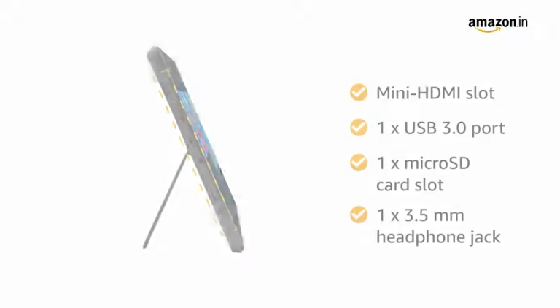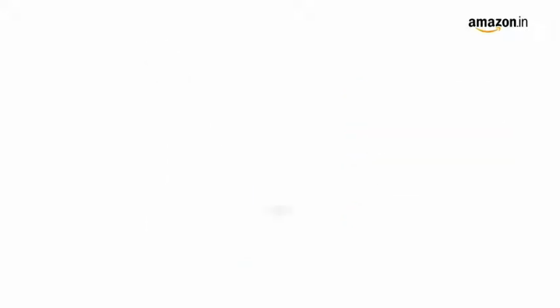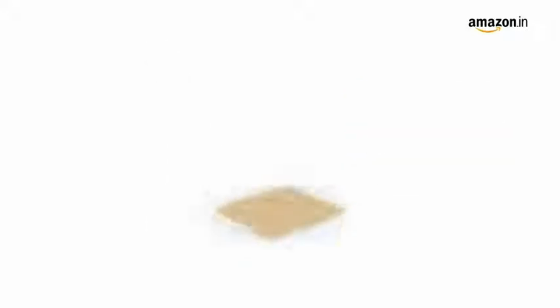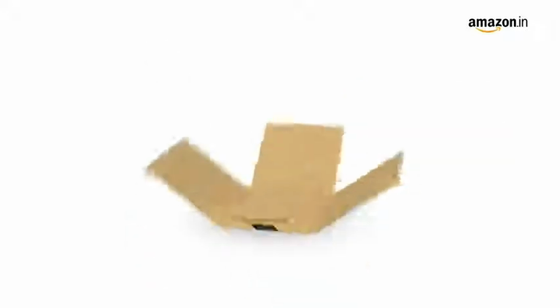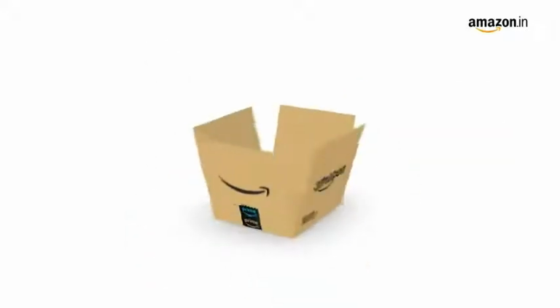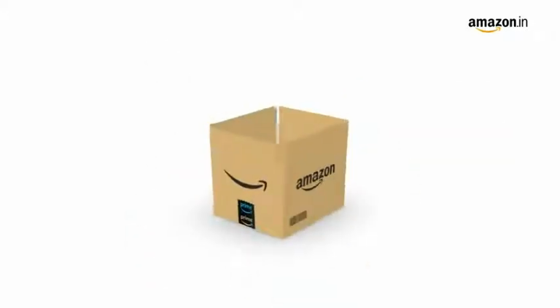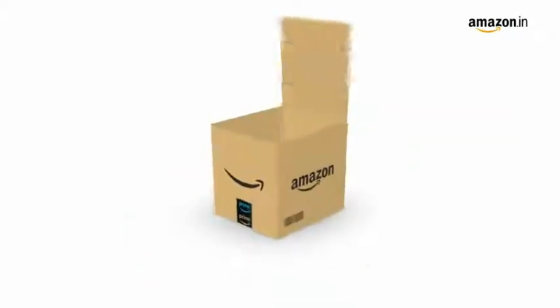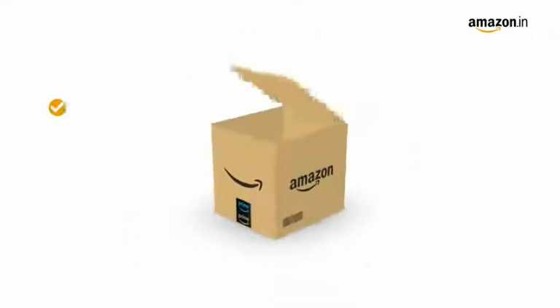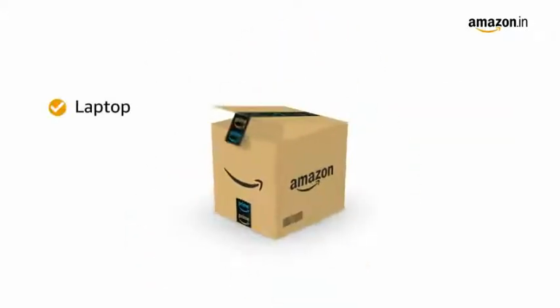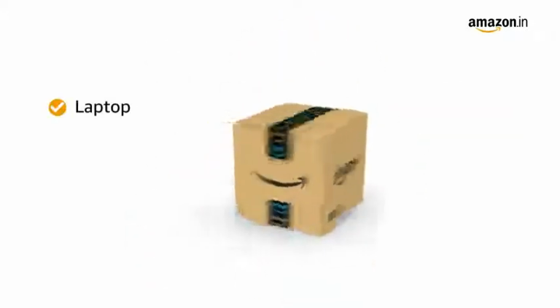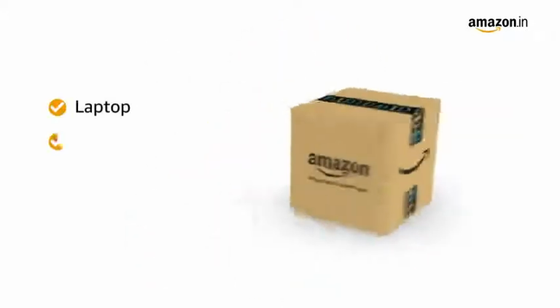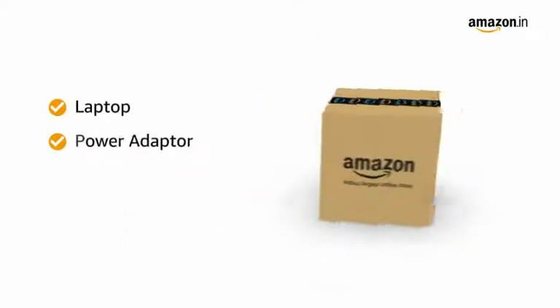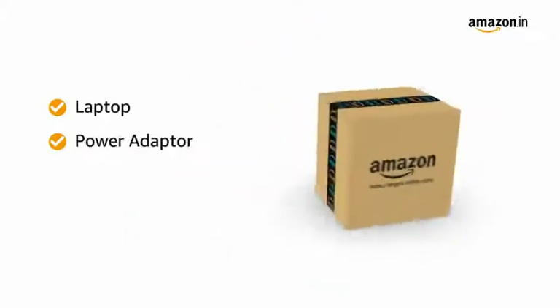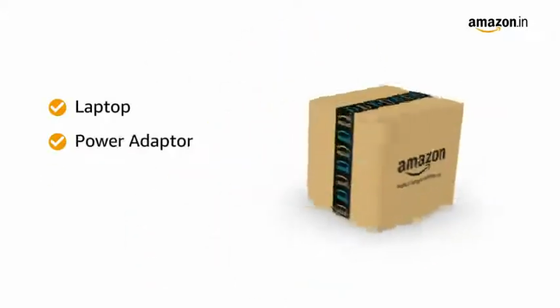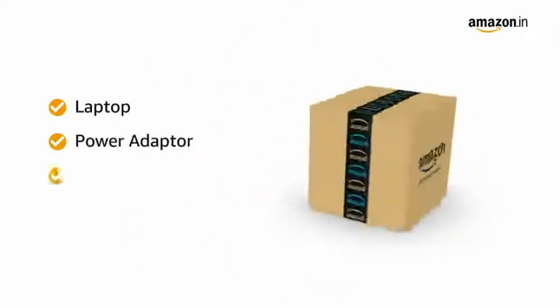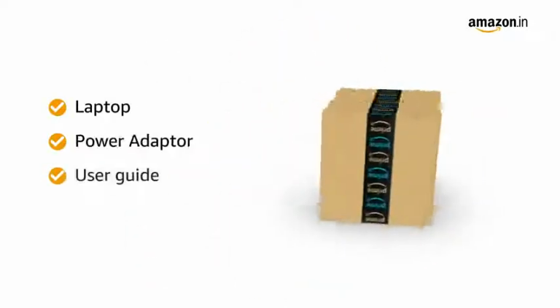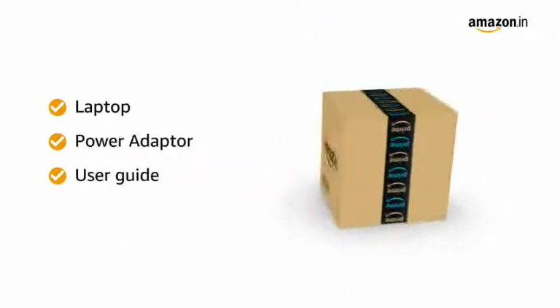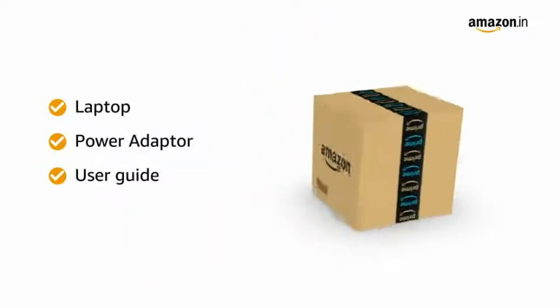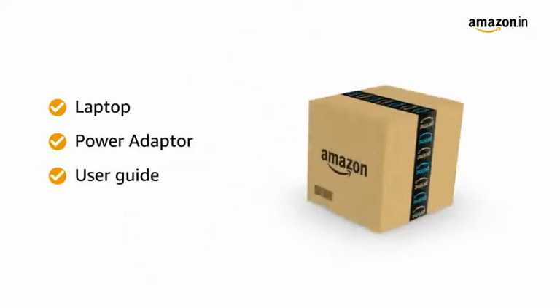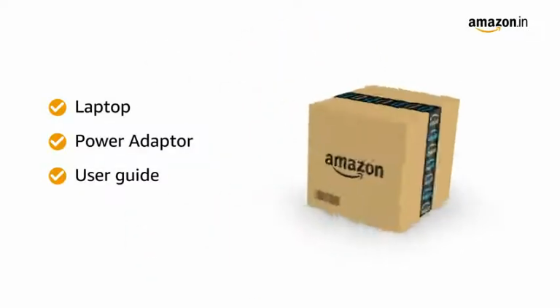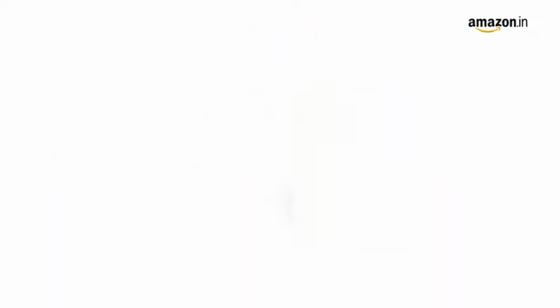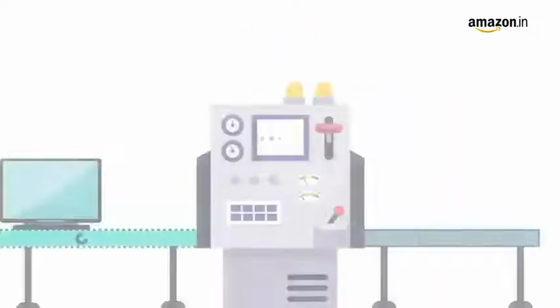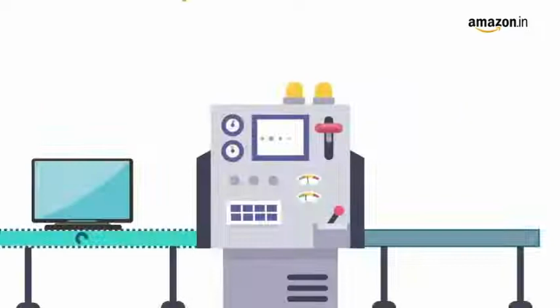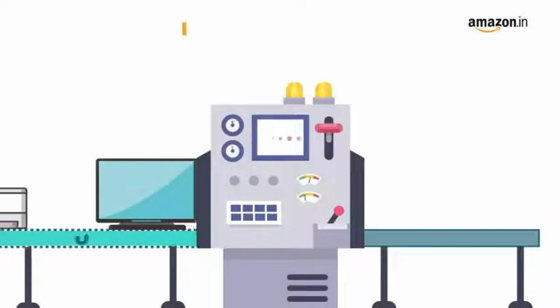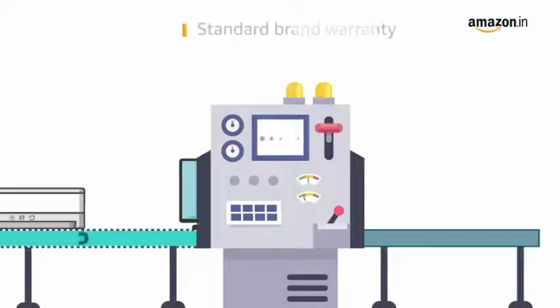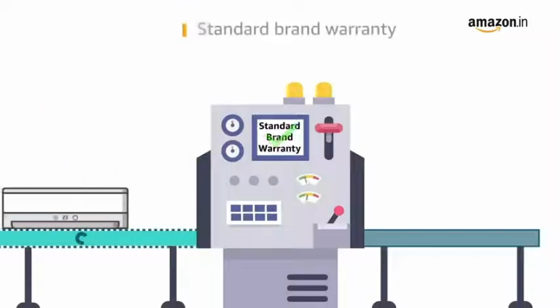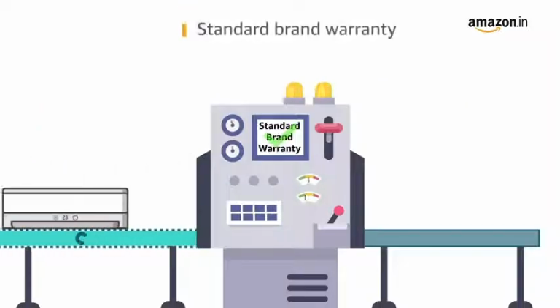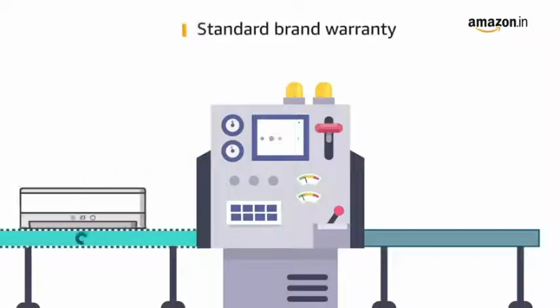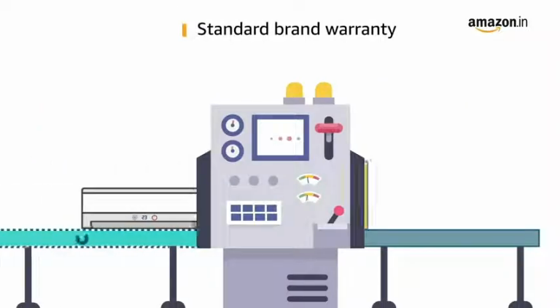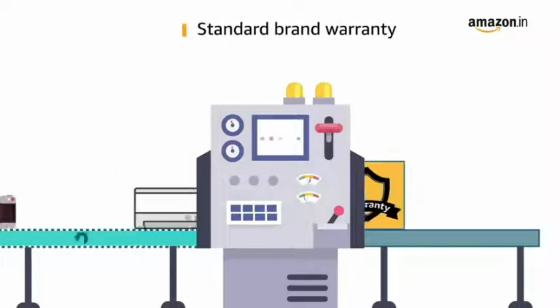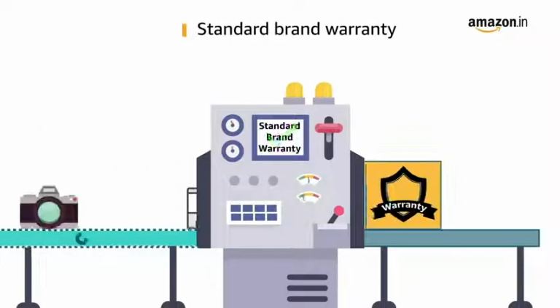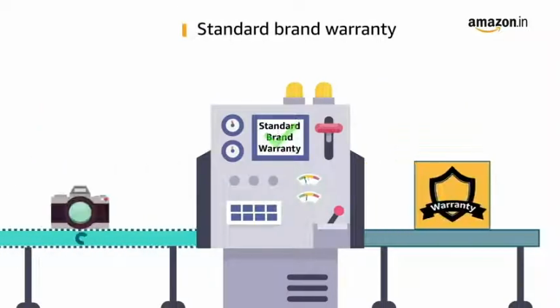Inside the box, you will find the laptop, power adapter, and user guide. This laptop comes with standard brand warranty.